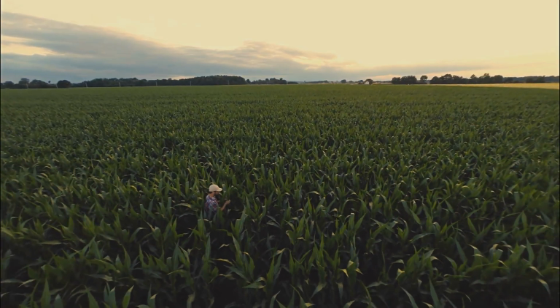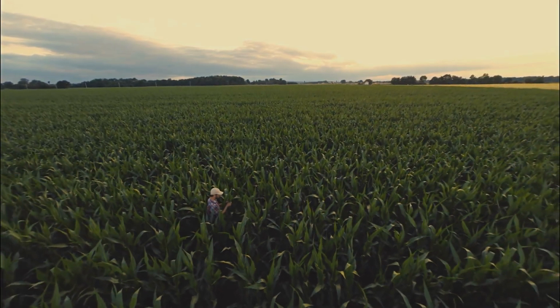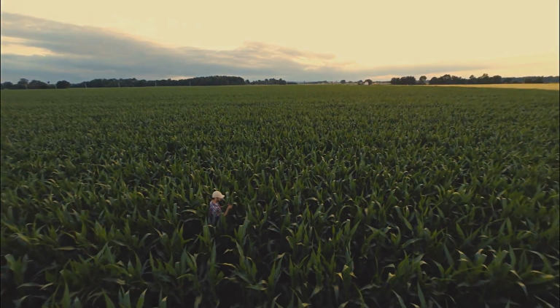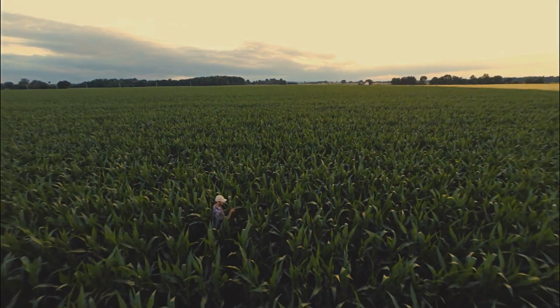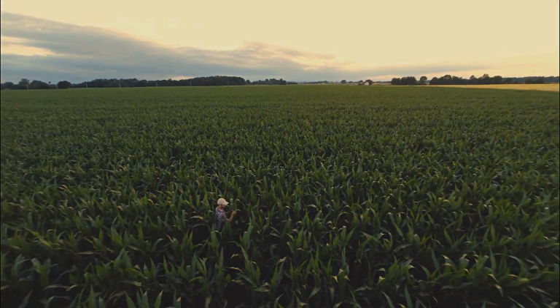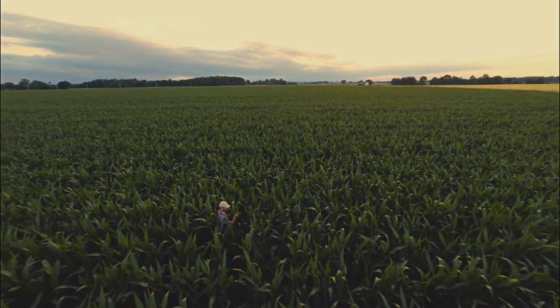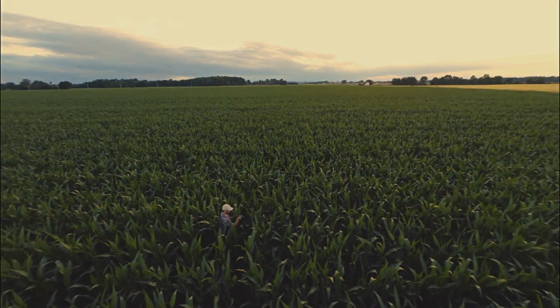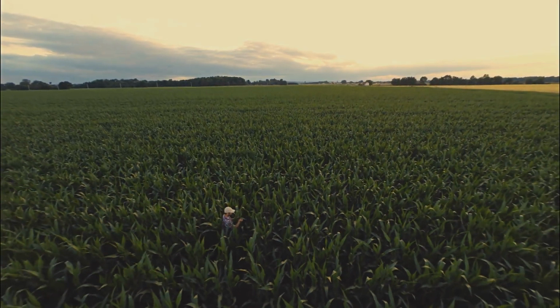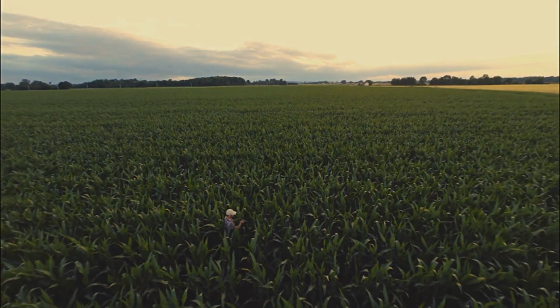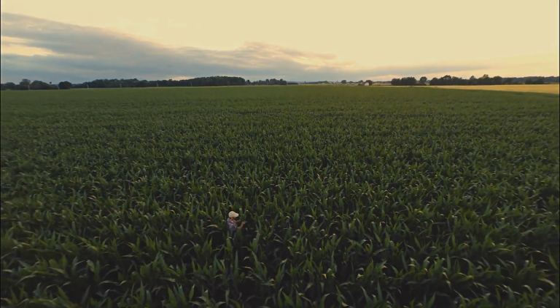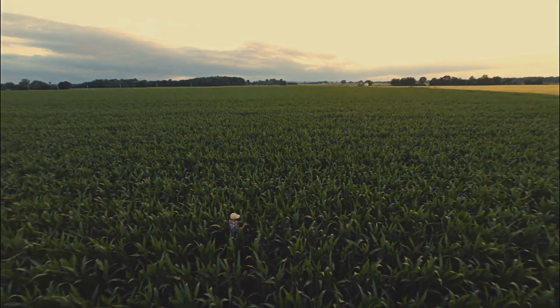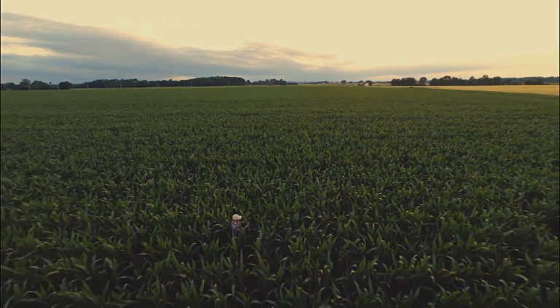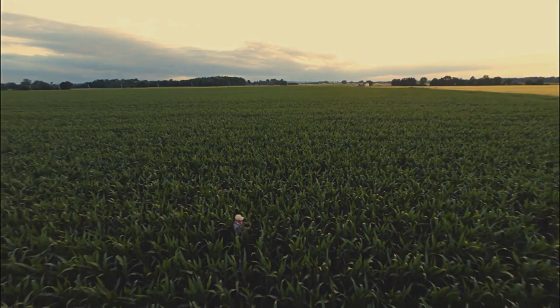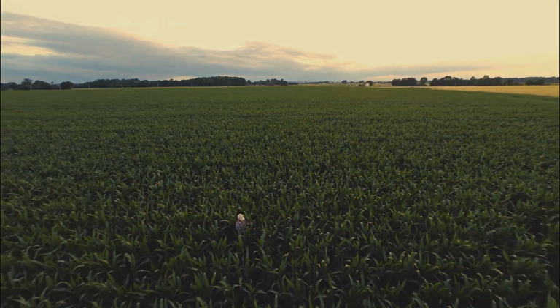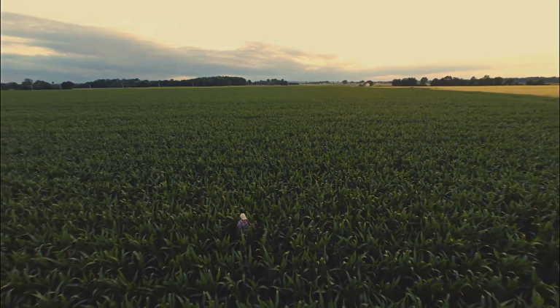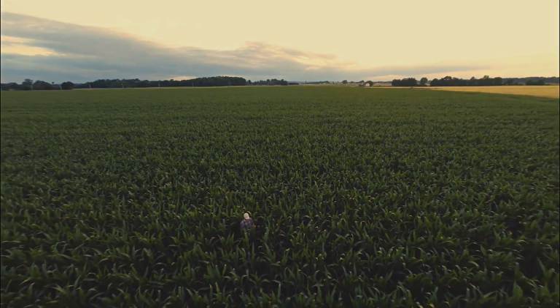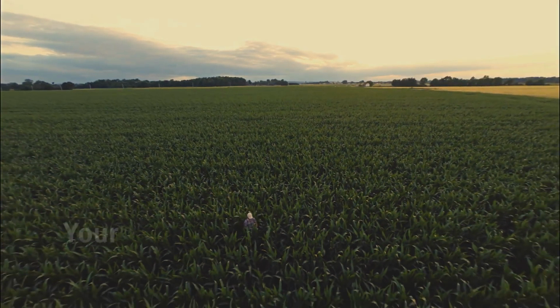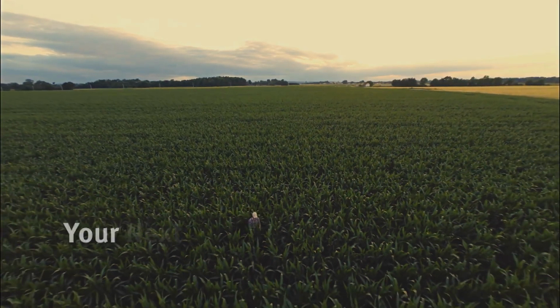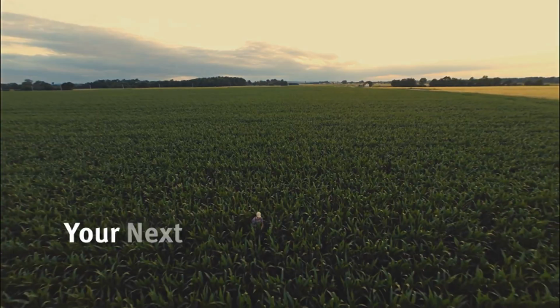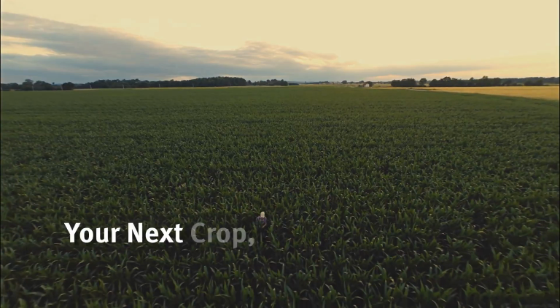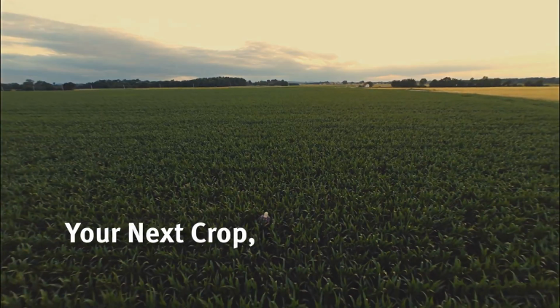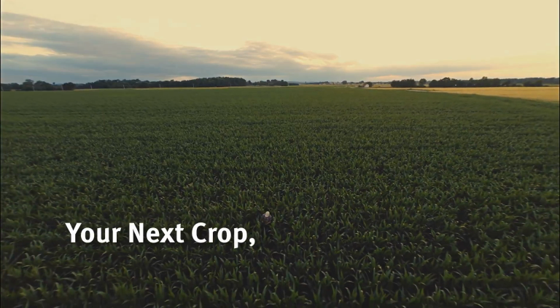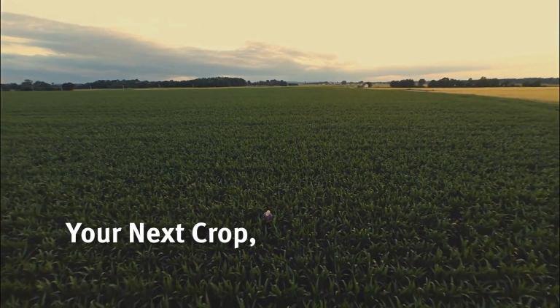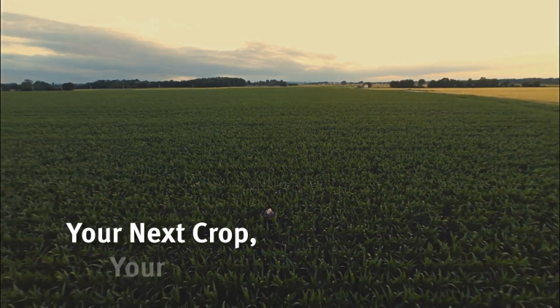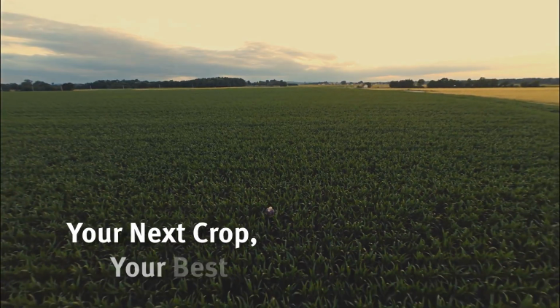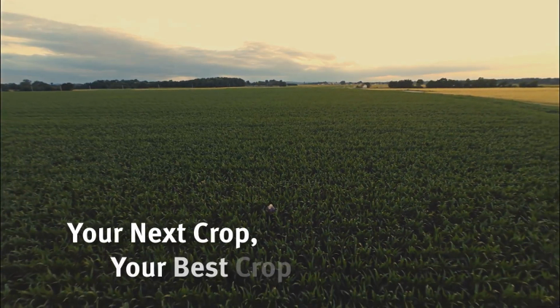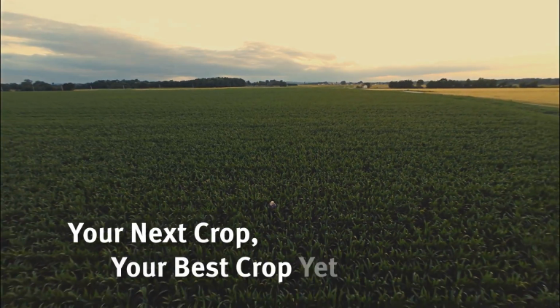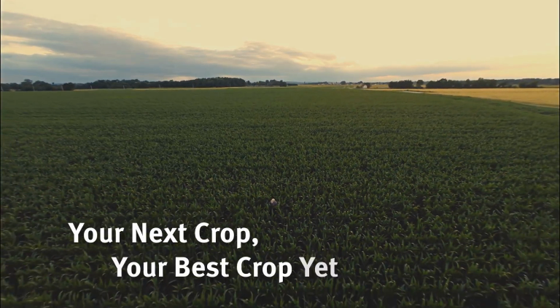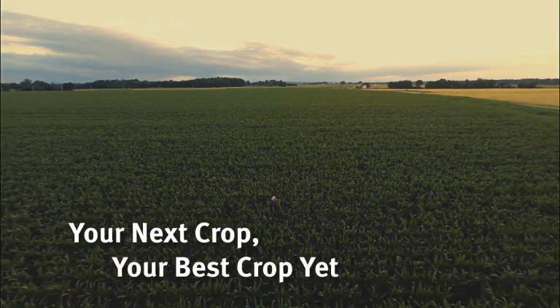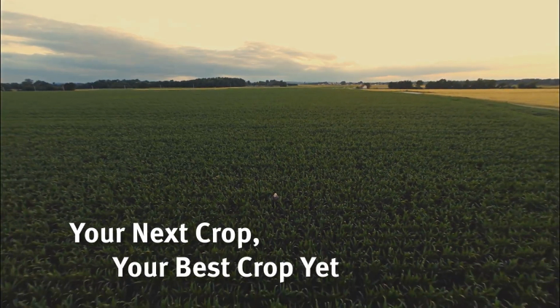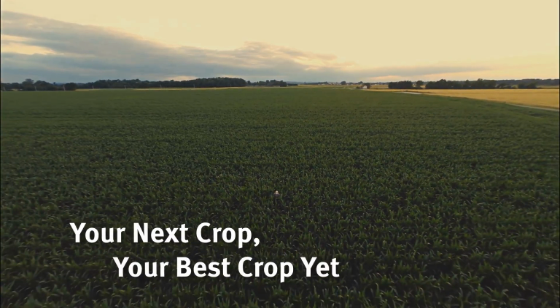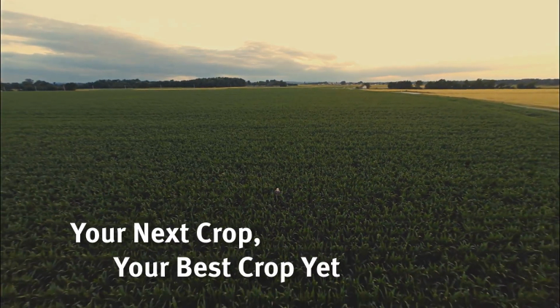Work with your trusted advisor to help make your next crop your best crop yet.